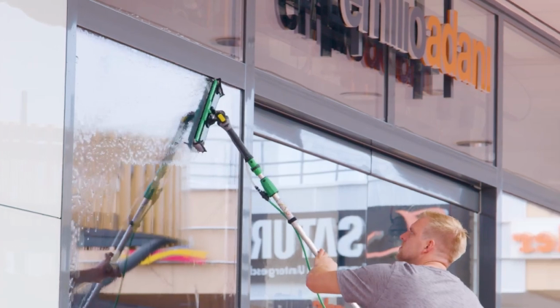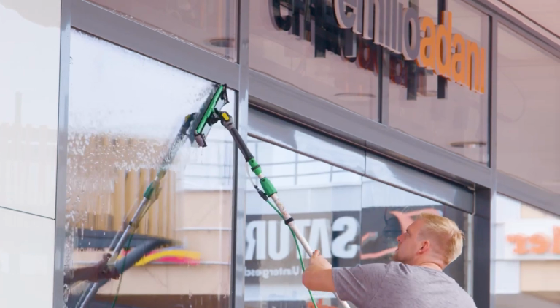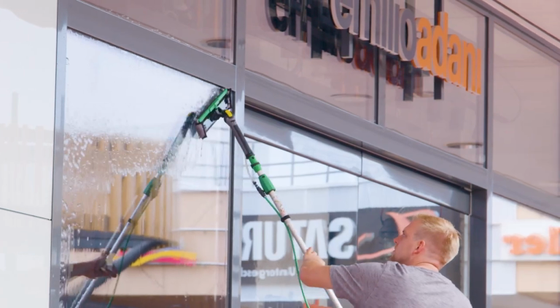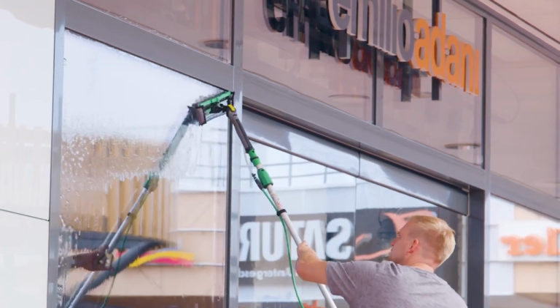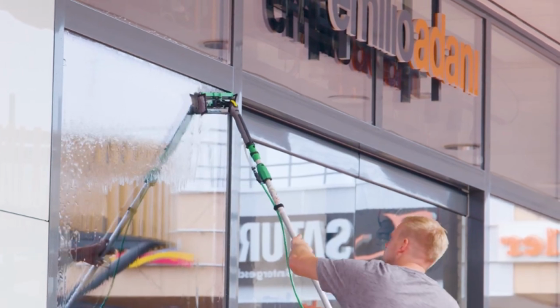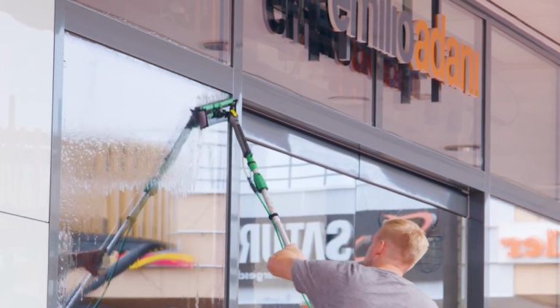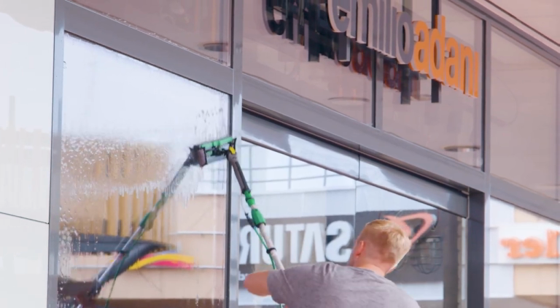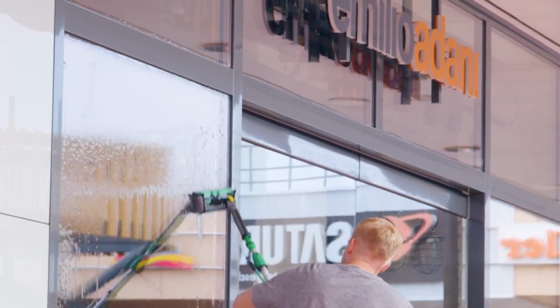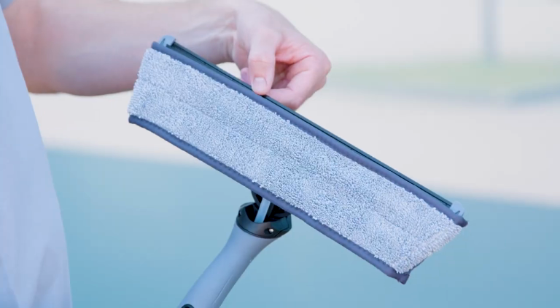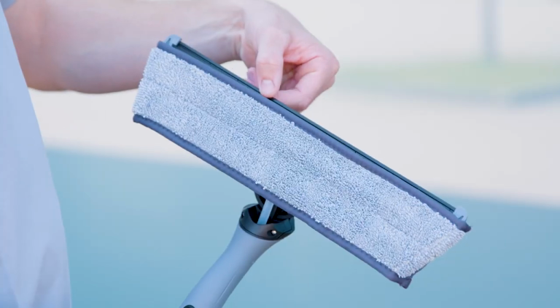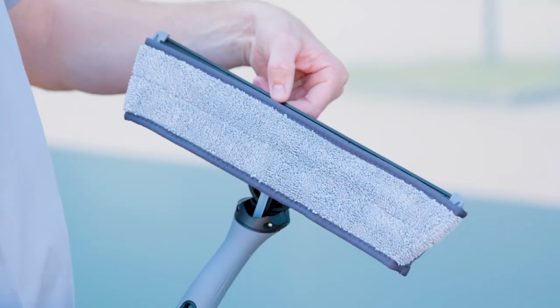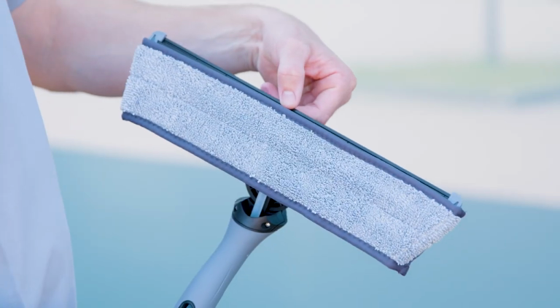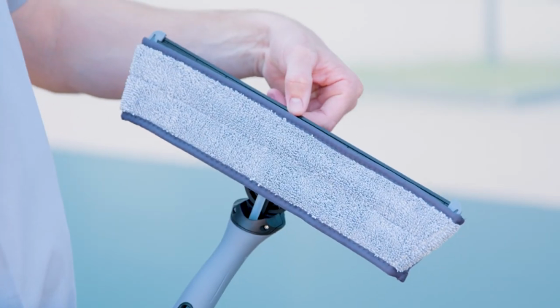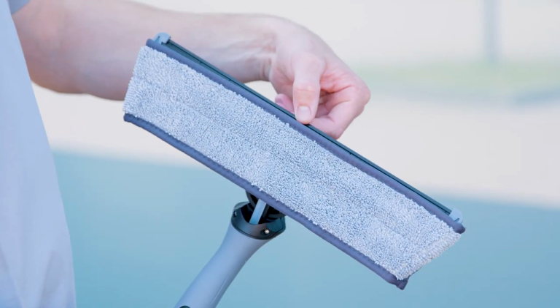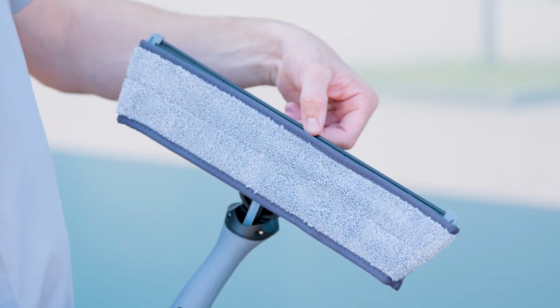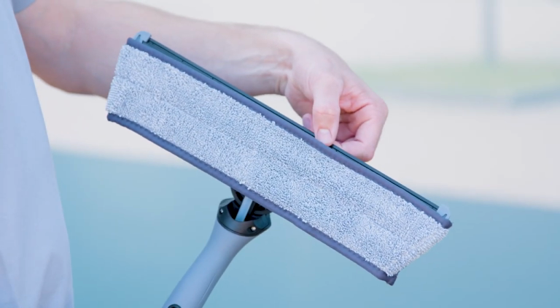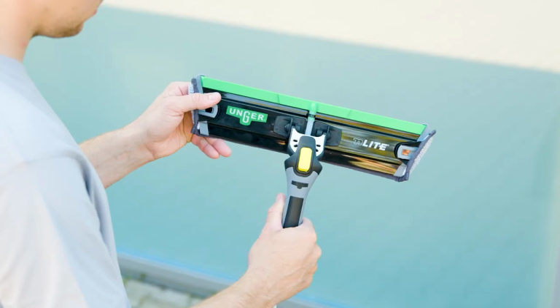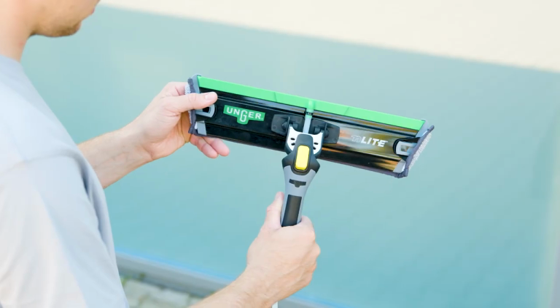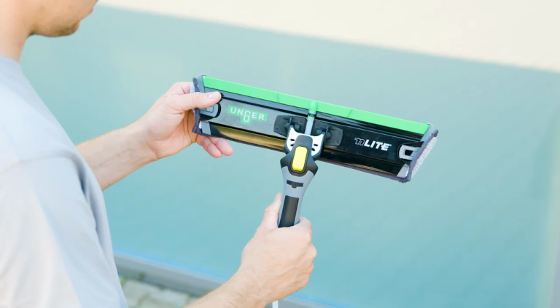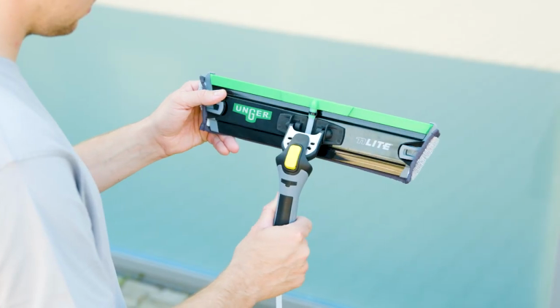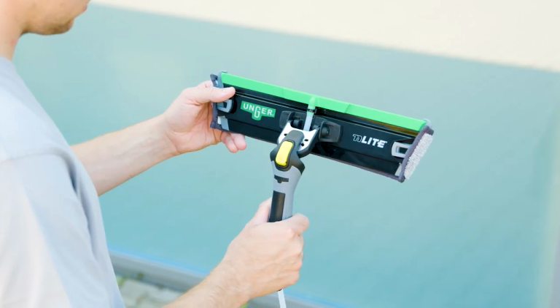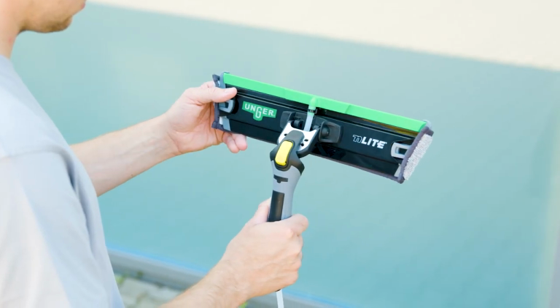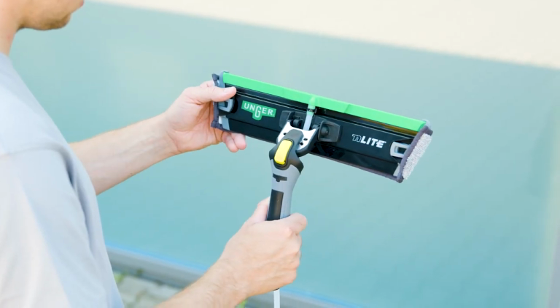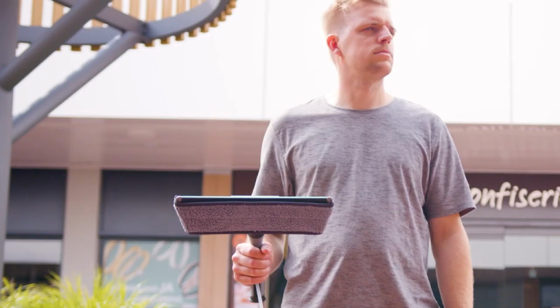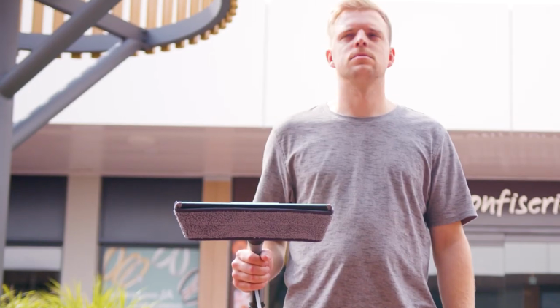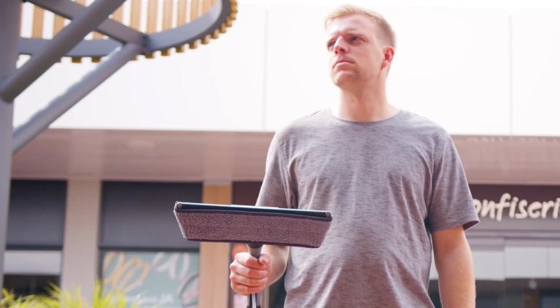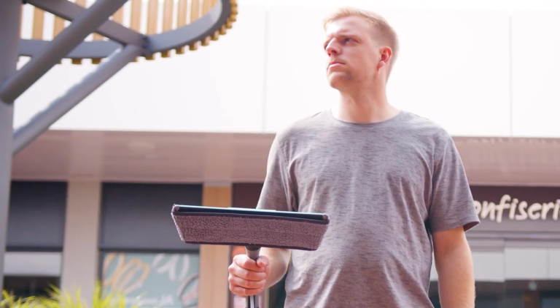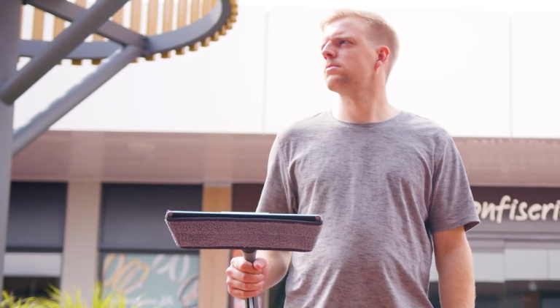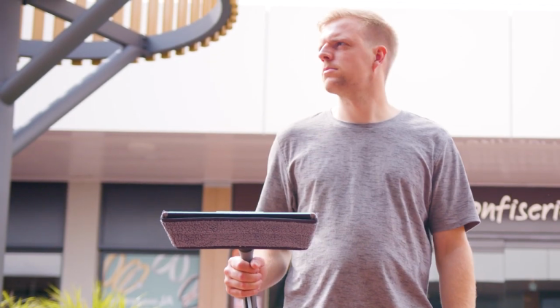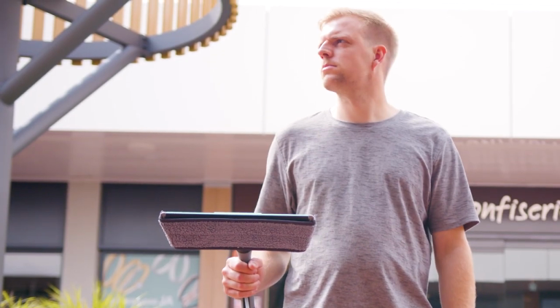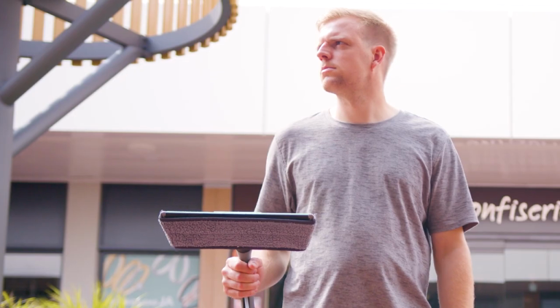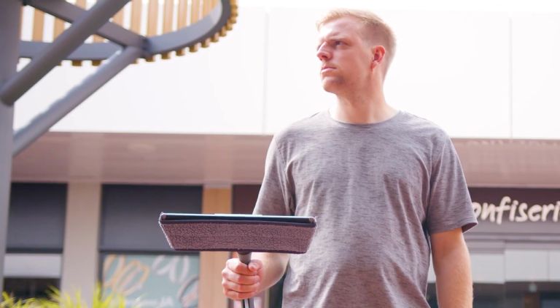The N-Lite Power Pad from Unger, a game changer for pure water cleaning.